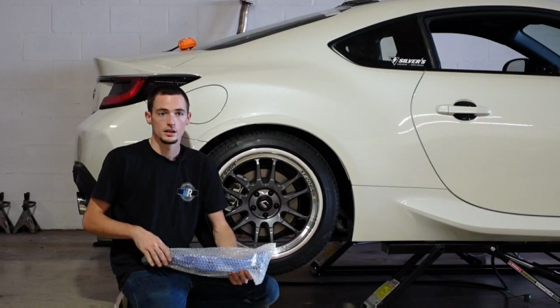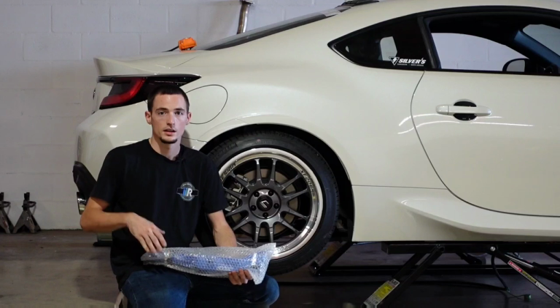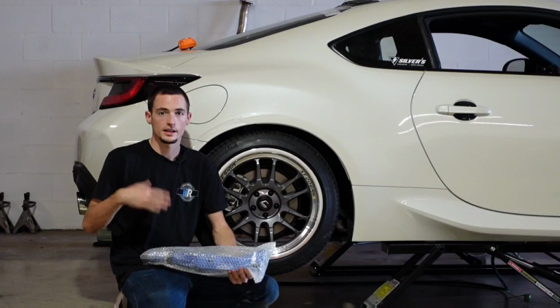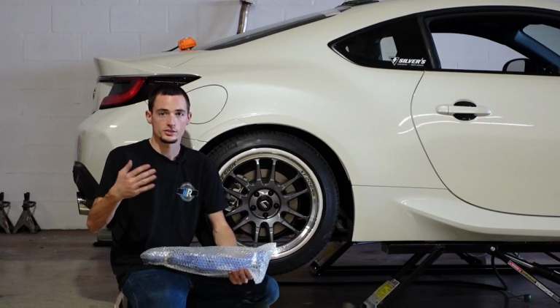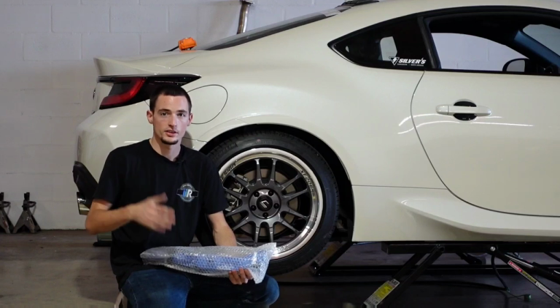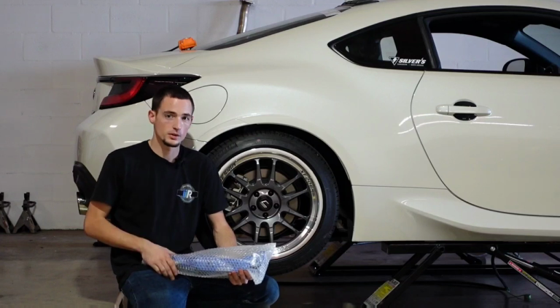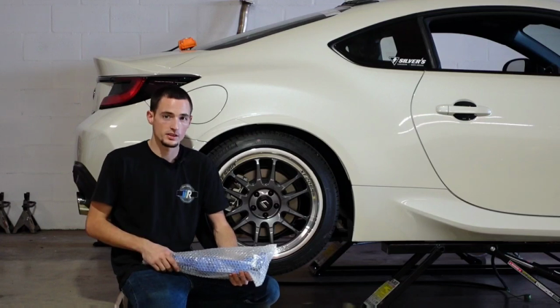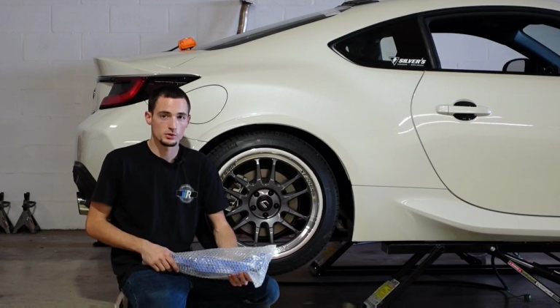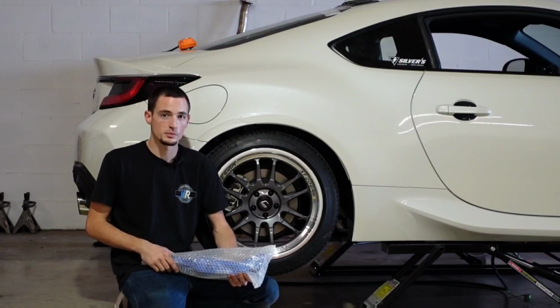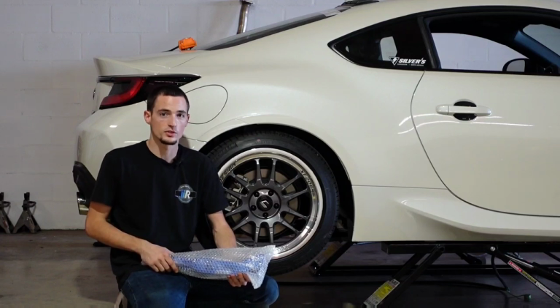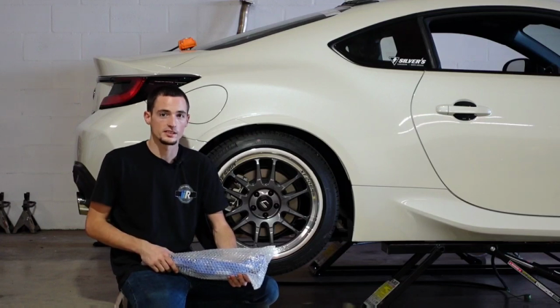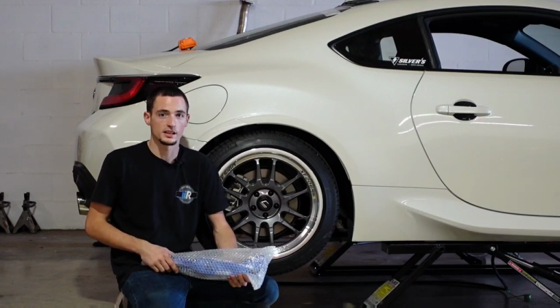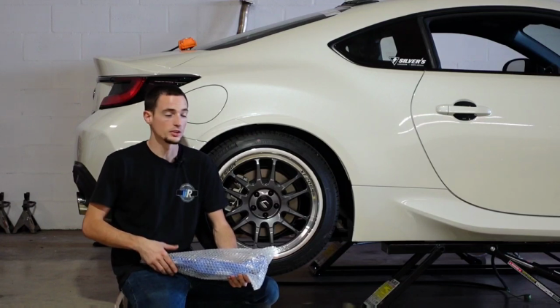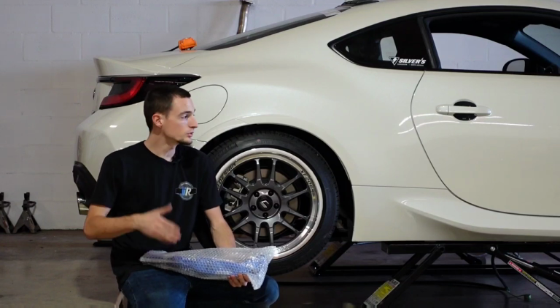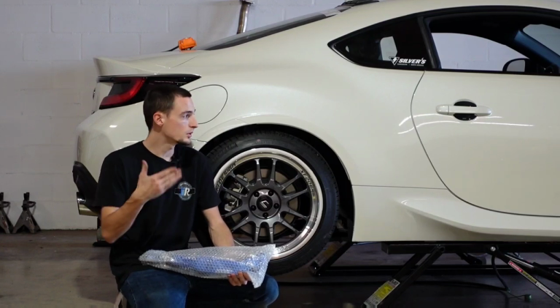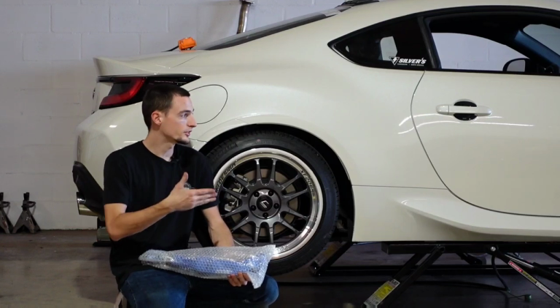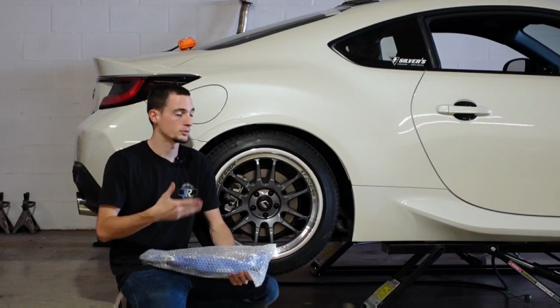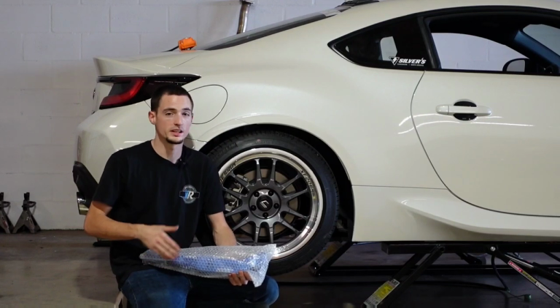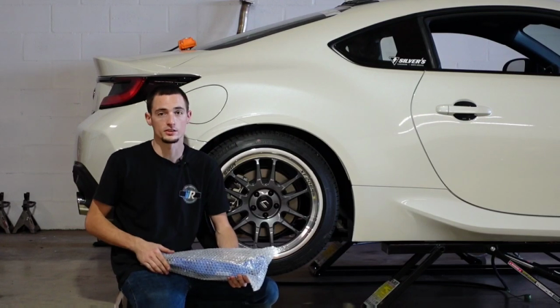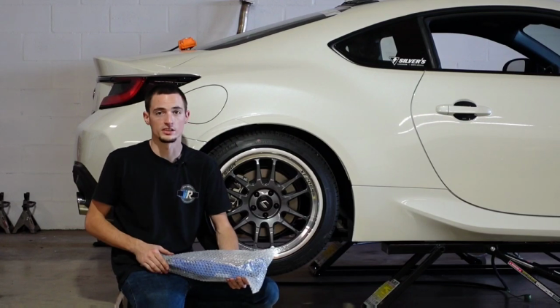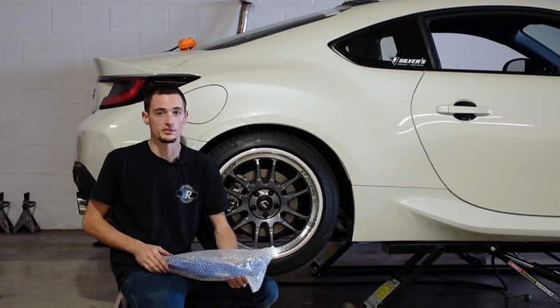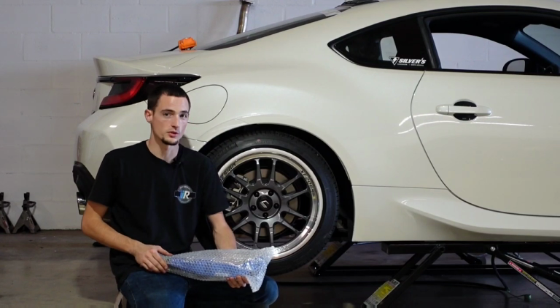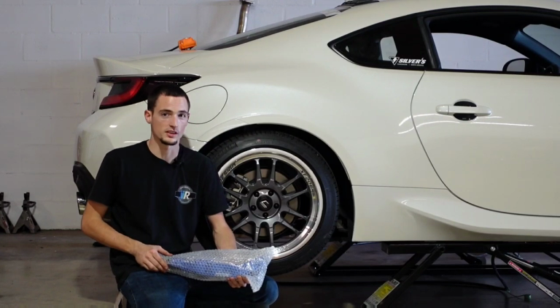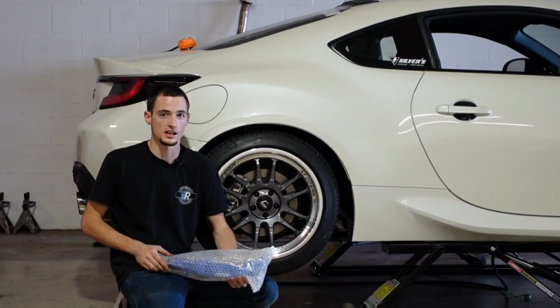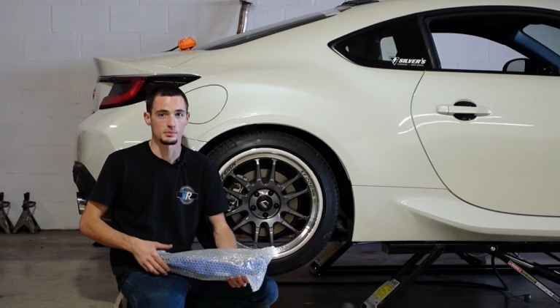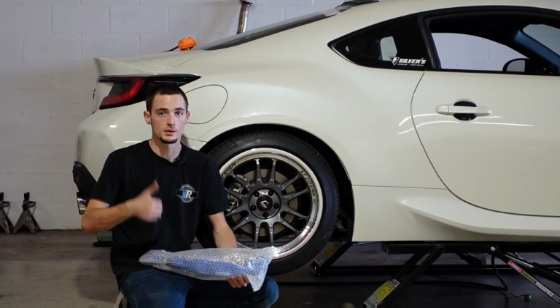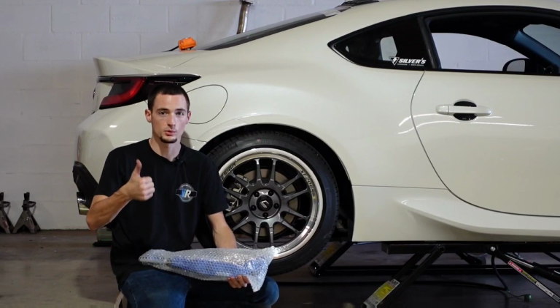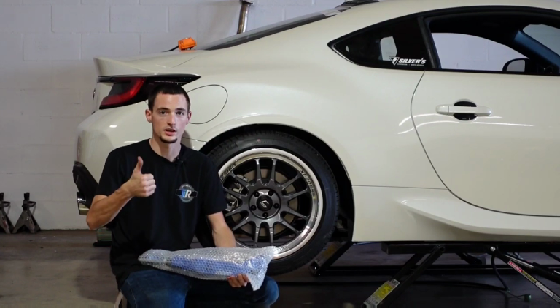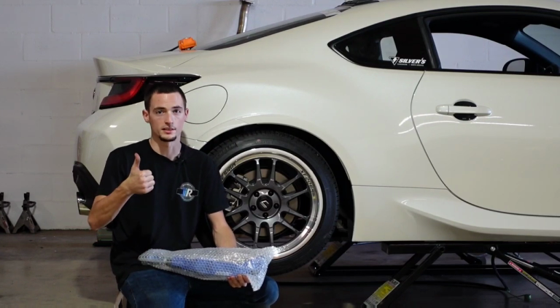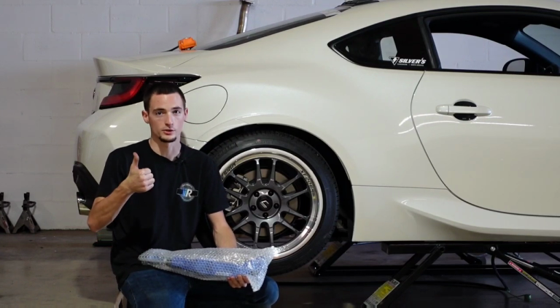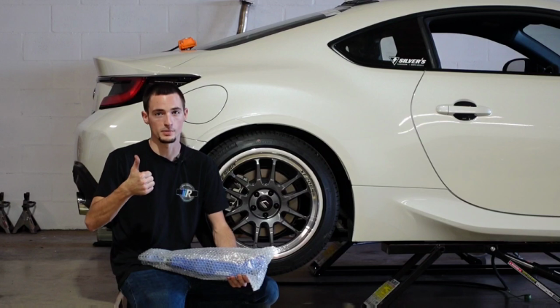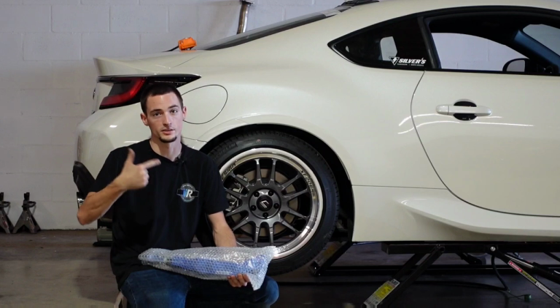Hey guys, Cody here with Import Image Racing. When you lower your BRZ, a few things happen. Number one, it looks better.